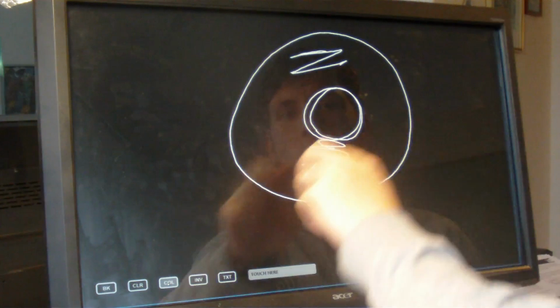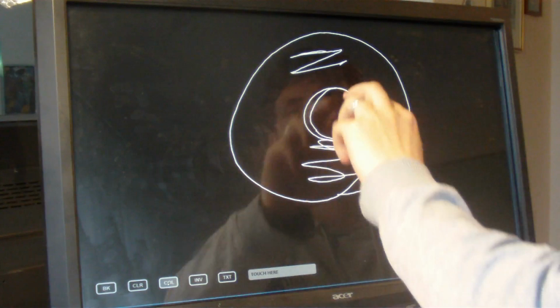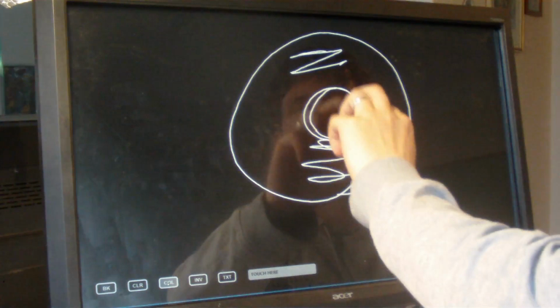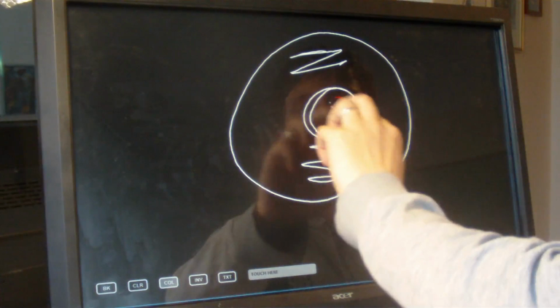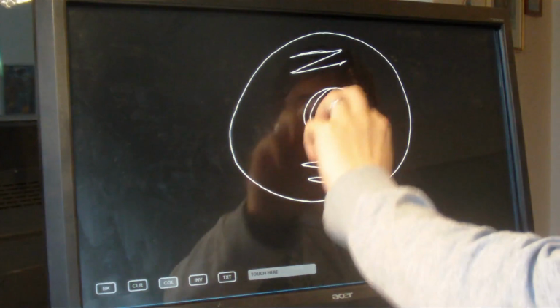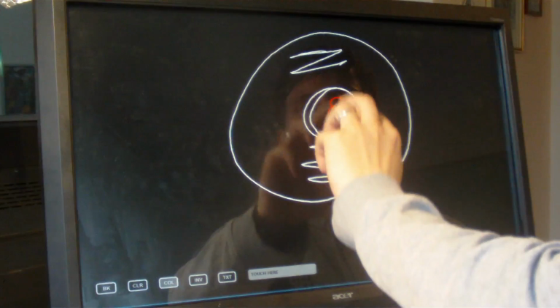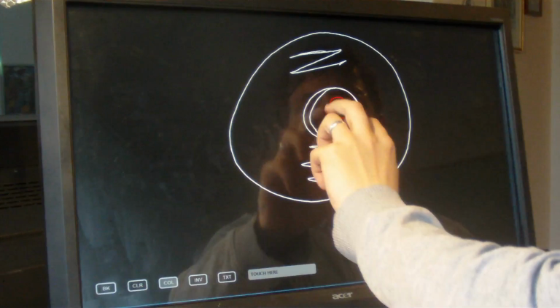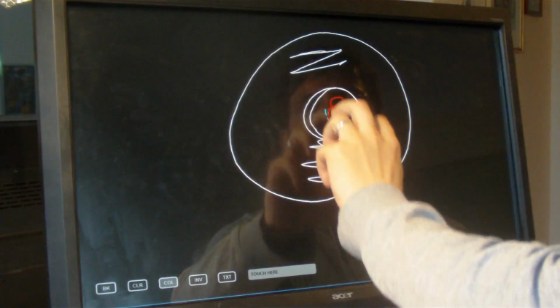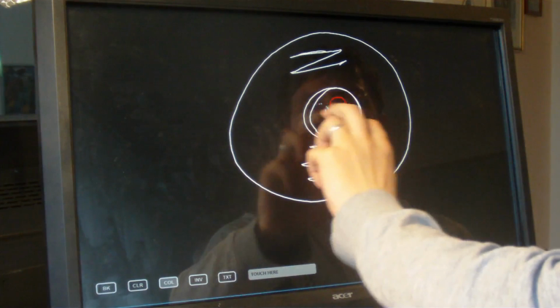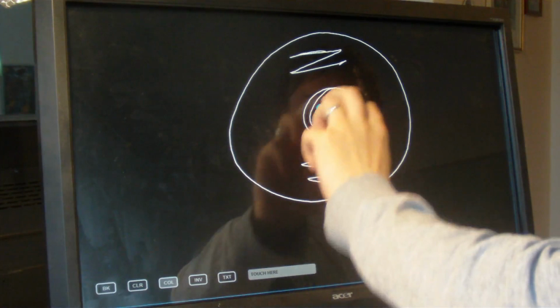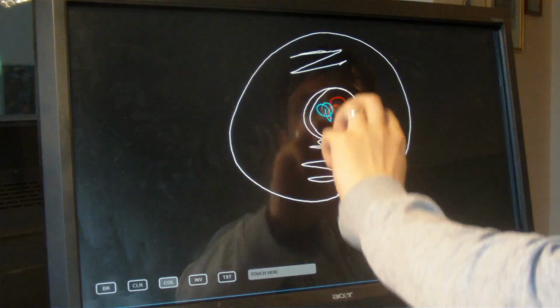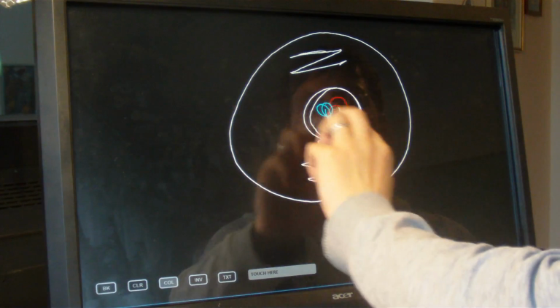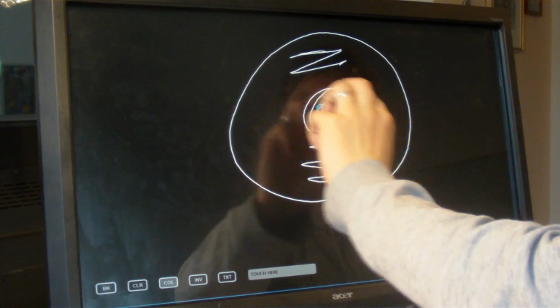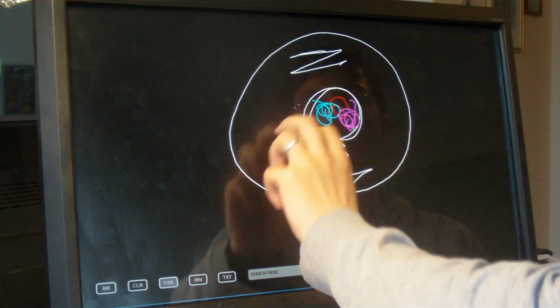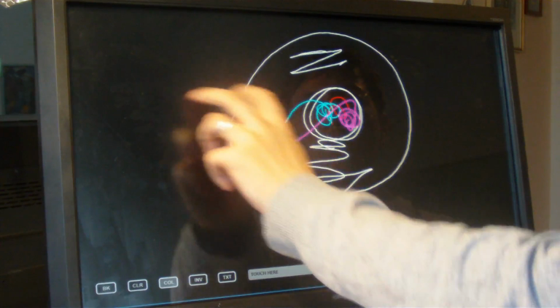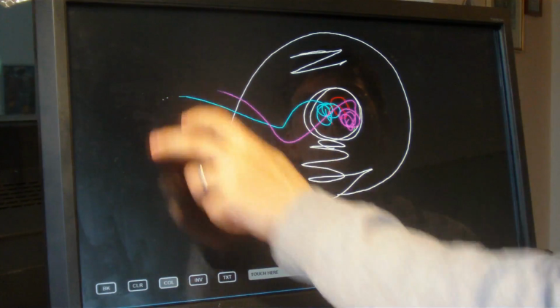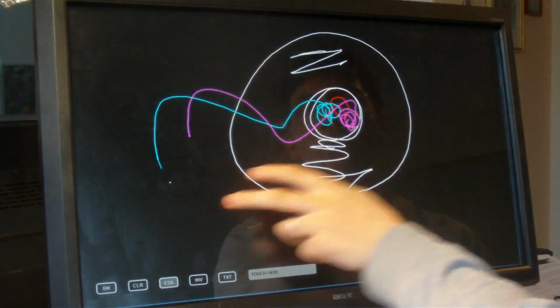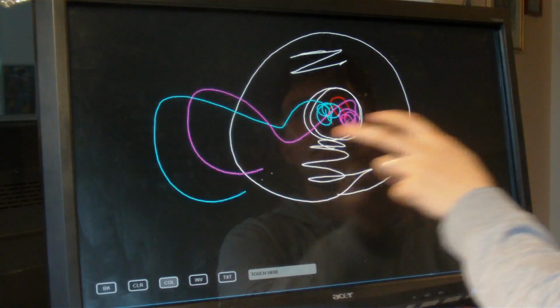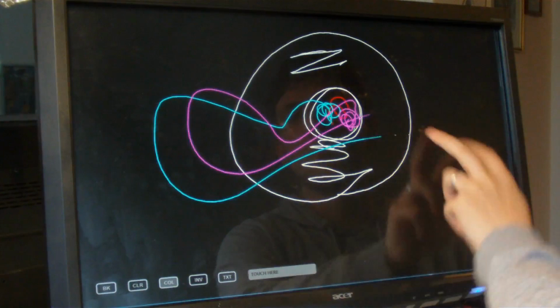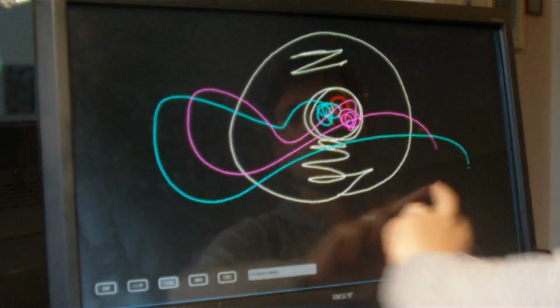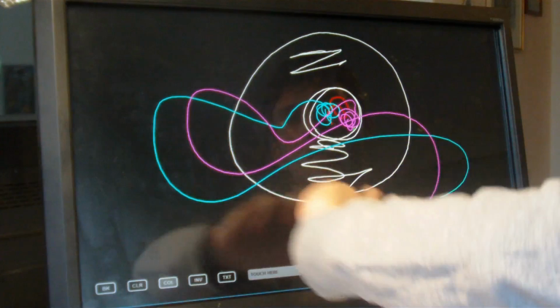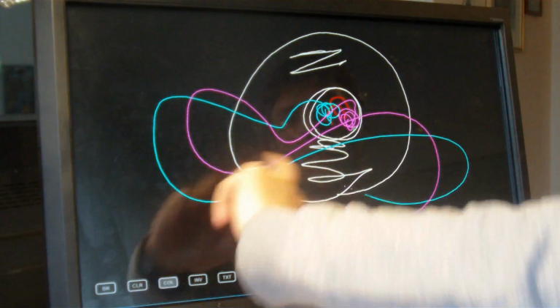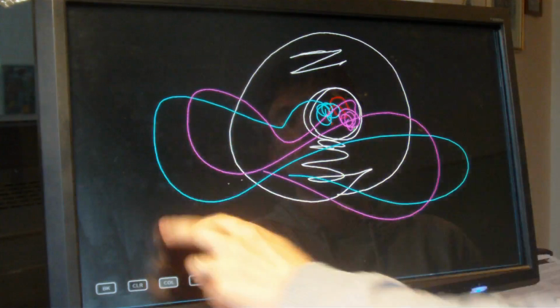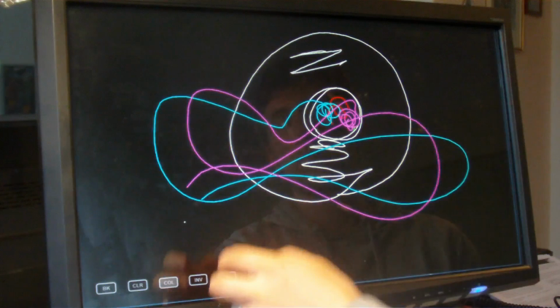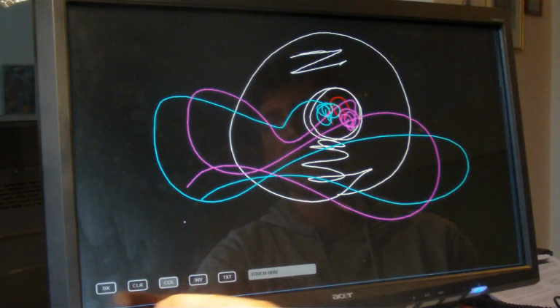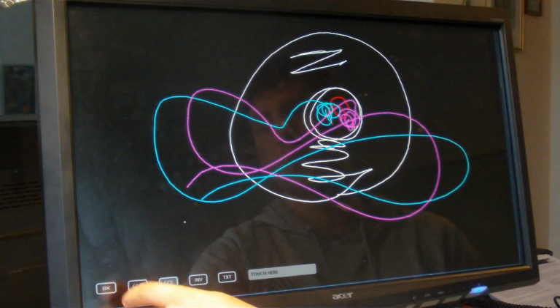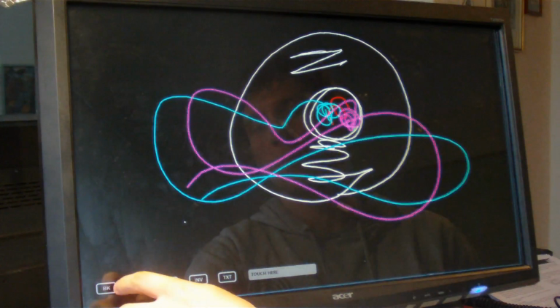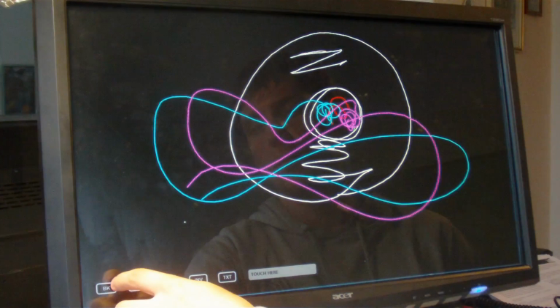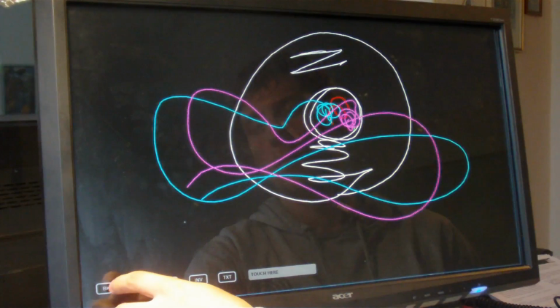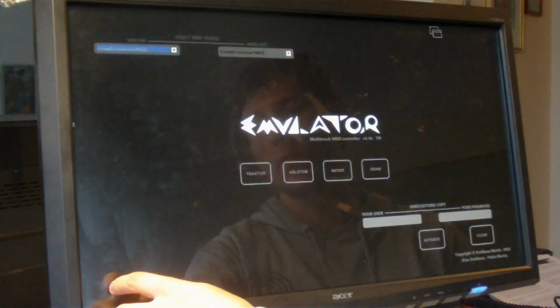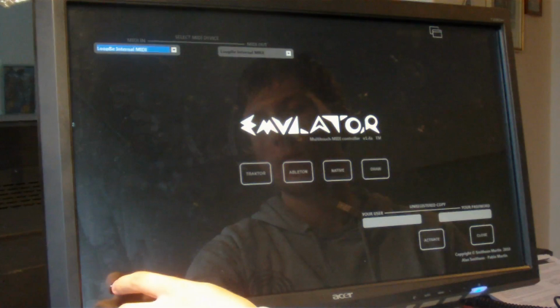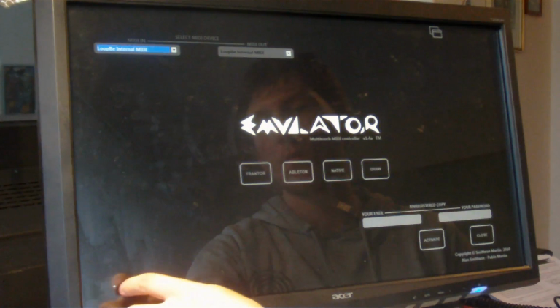I'm trying to draw vinyl here, but it's rather abstract. Maybe add some colors? No, not really.